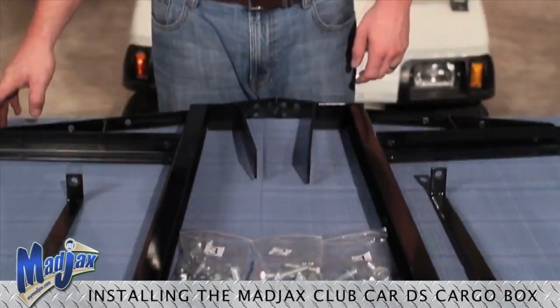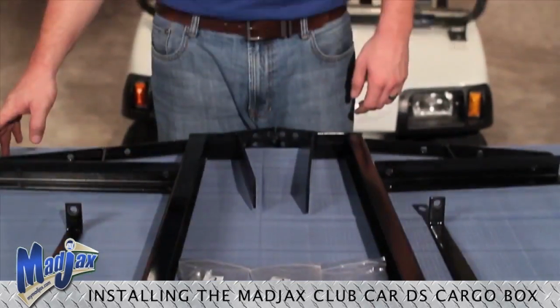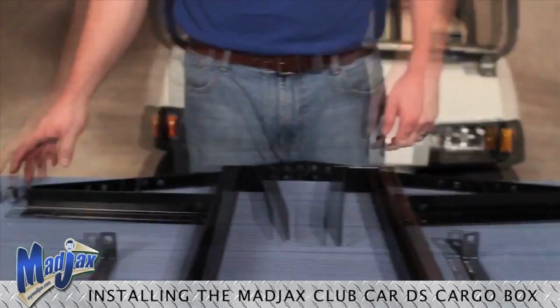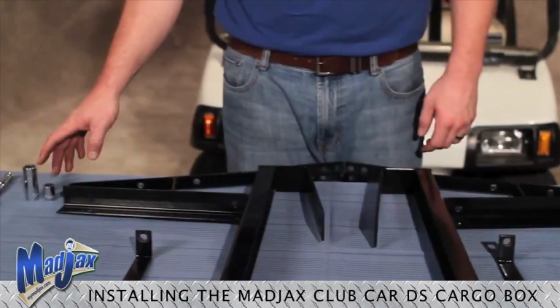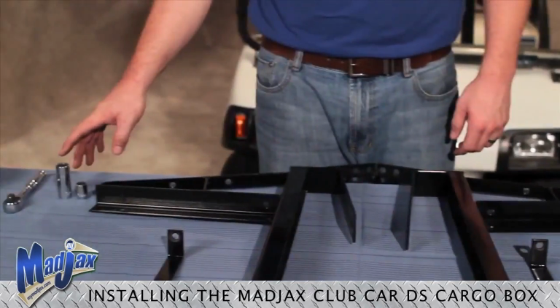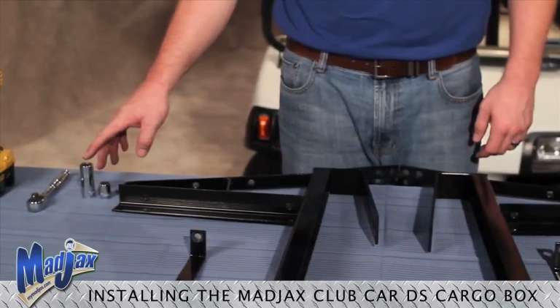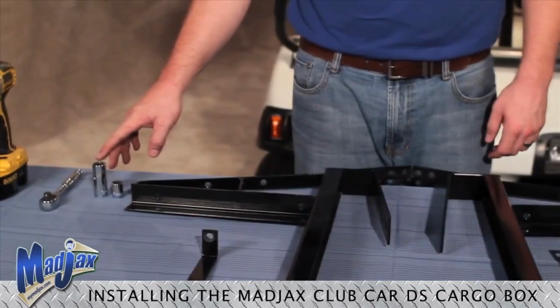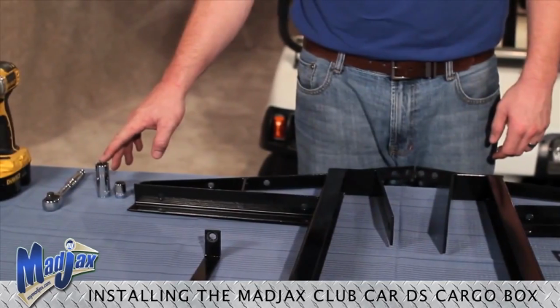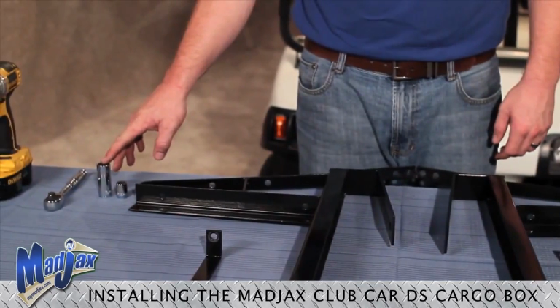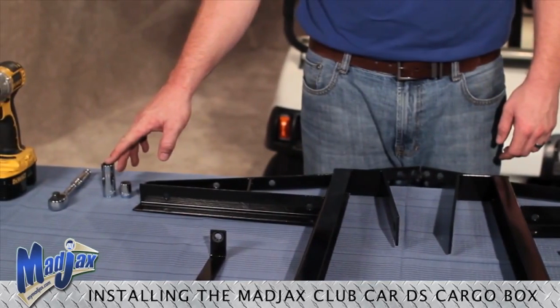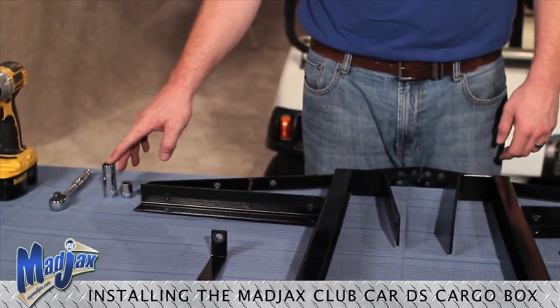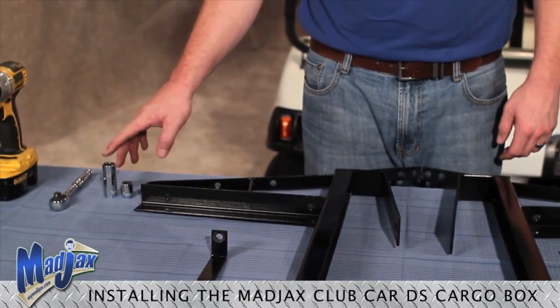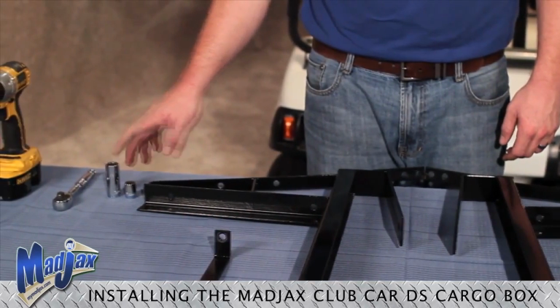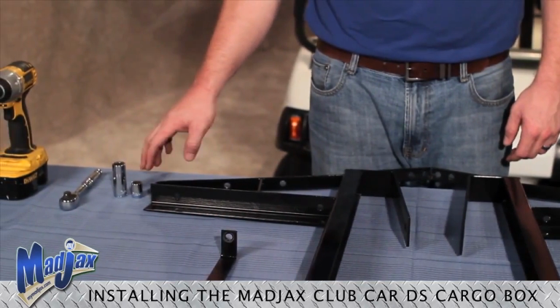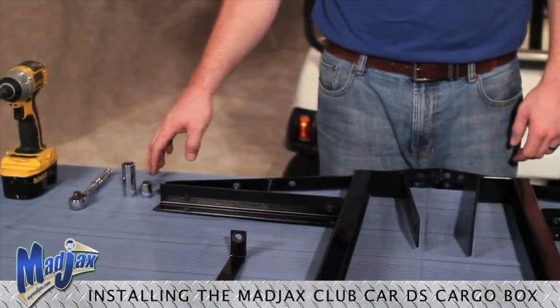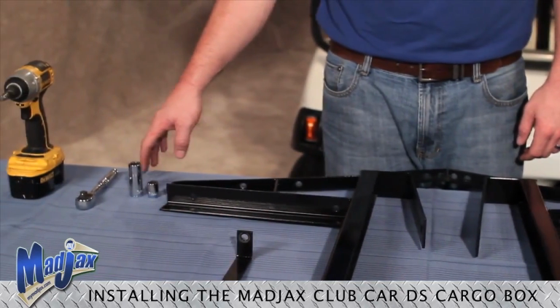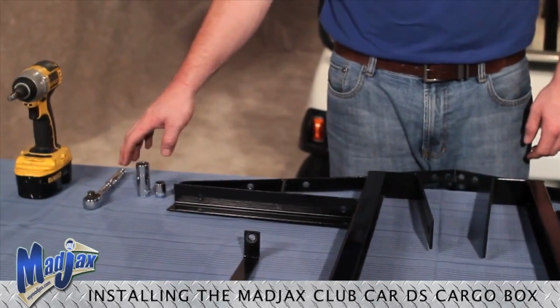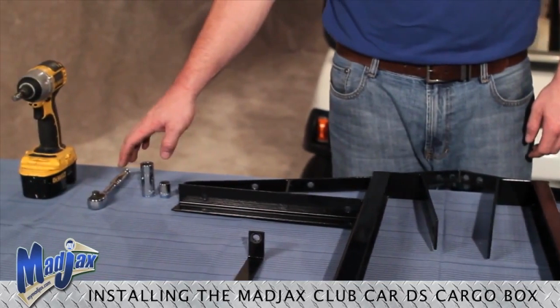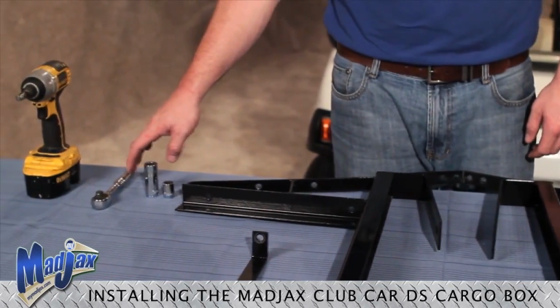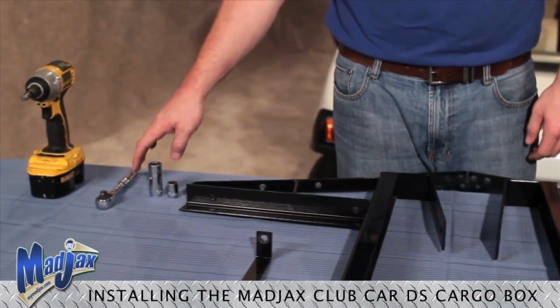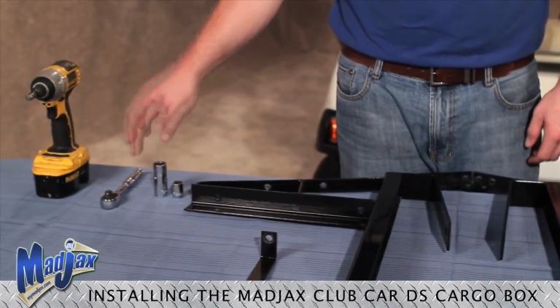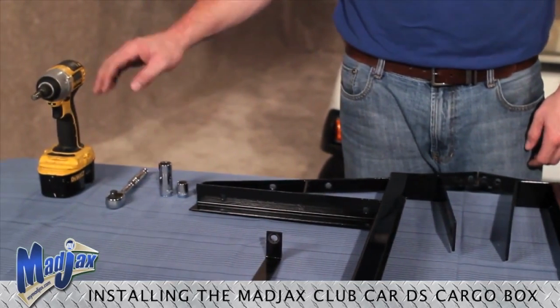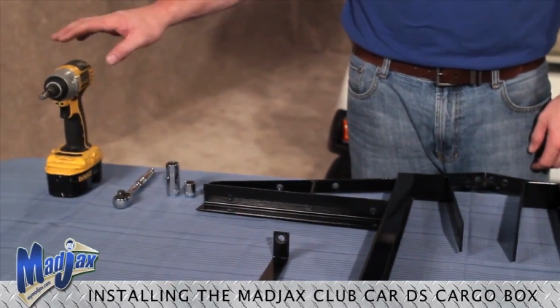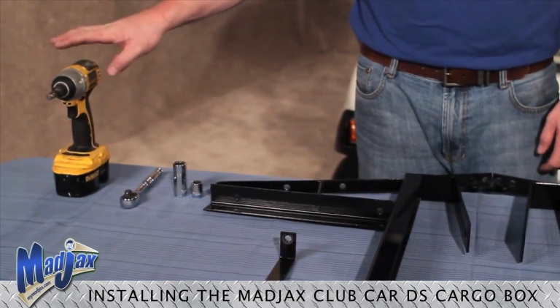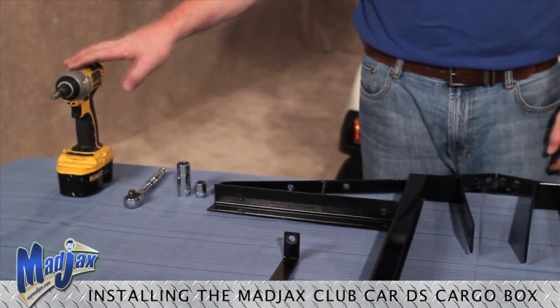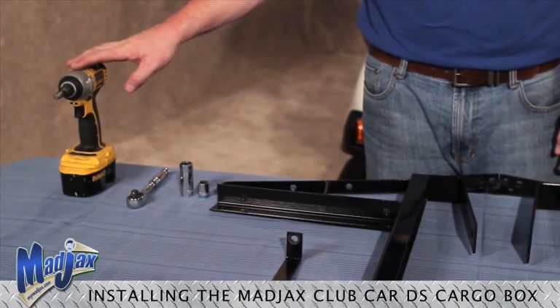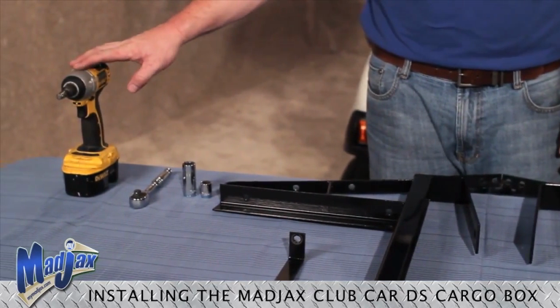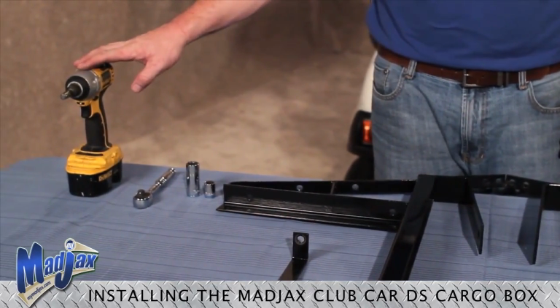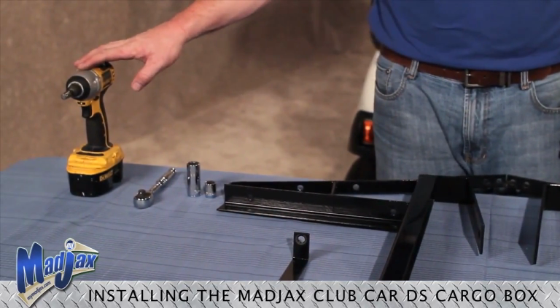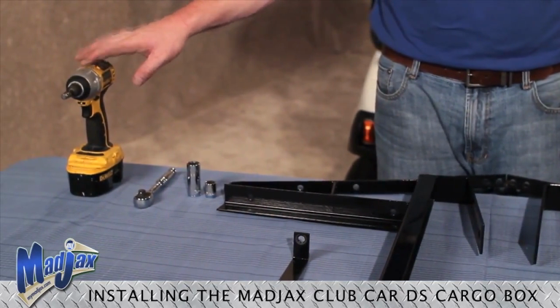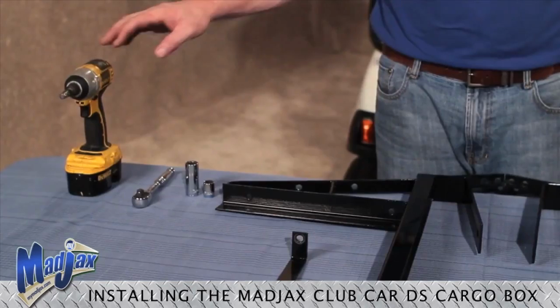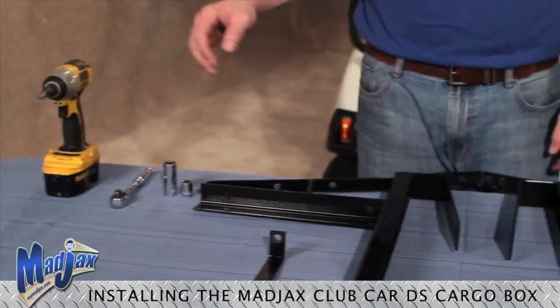To do this we're going to use a 14mm socket, a 17mm socket, a ratchet, and a cordless drill.